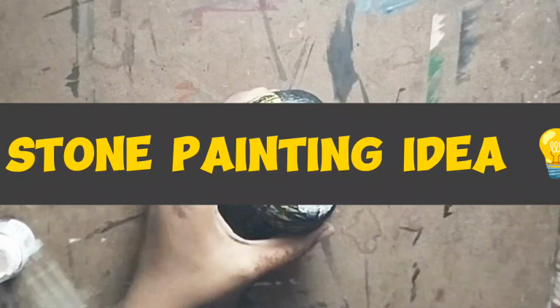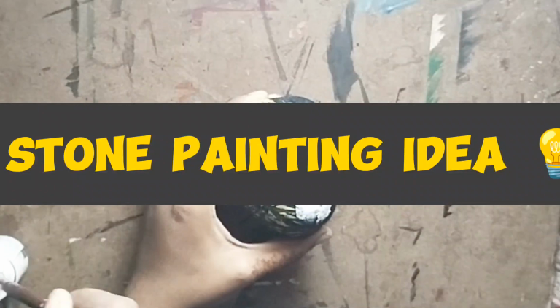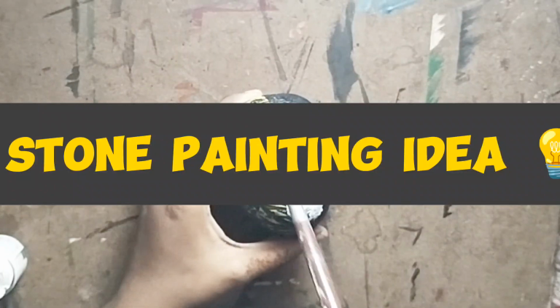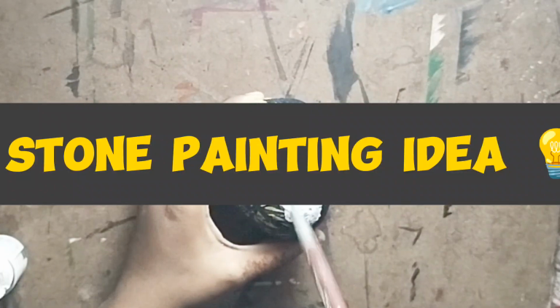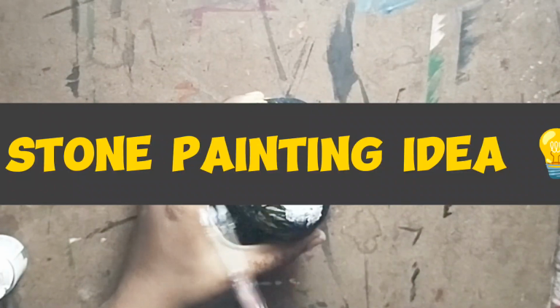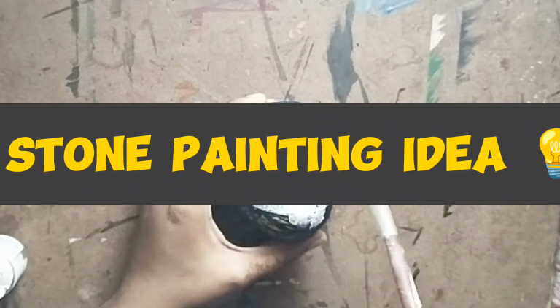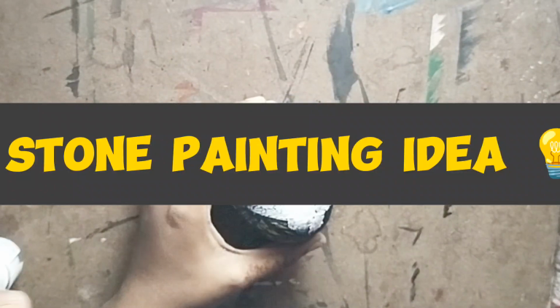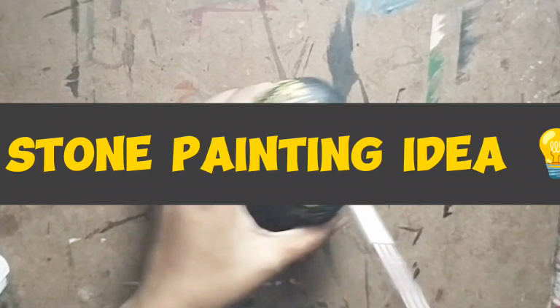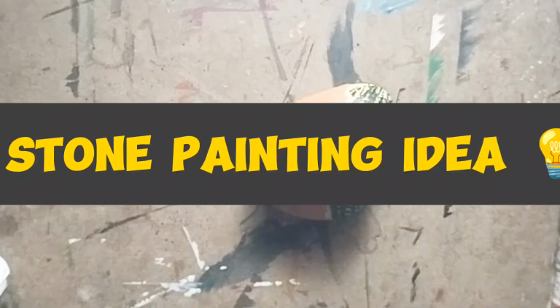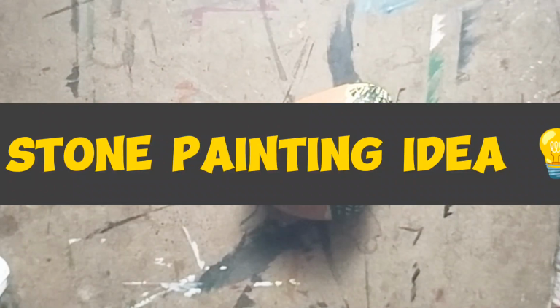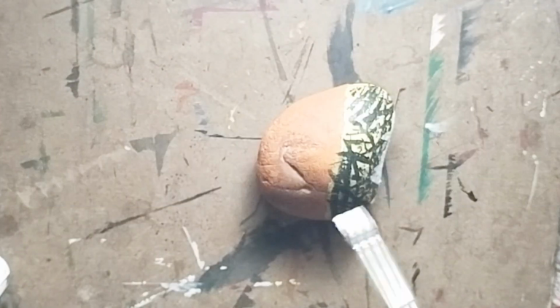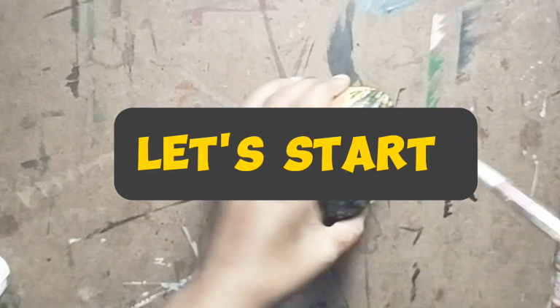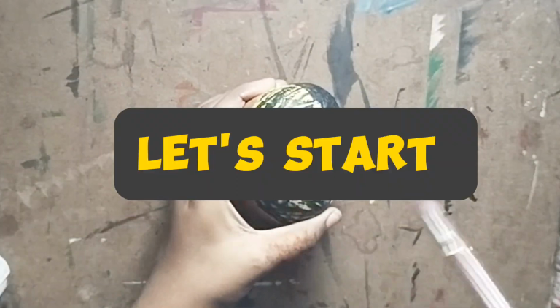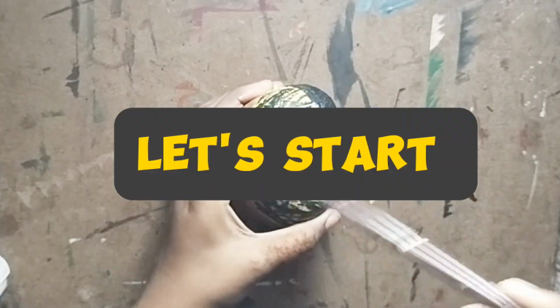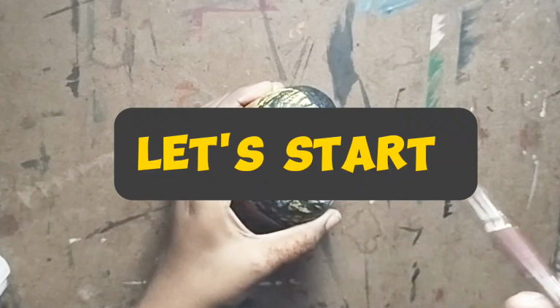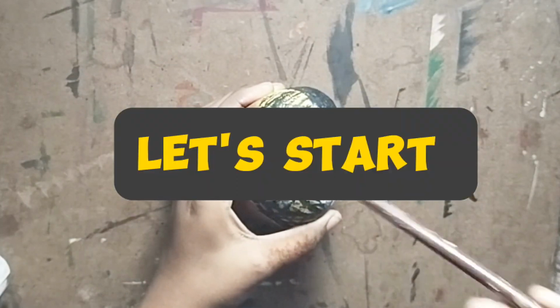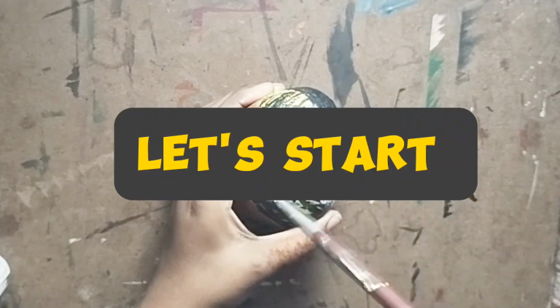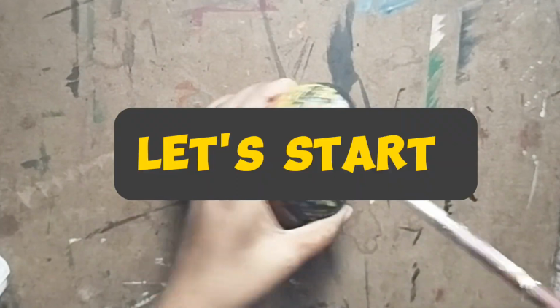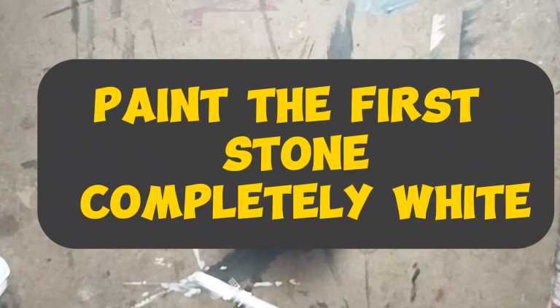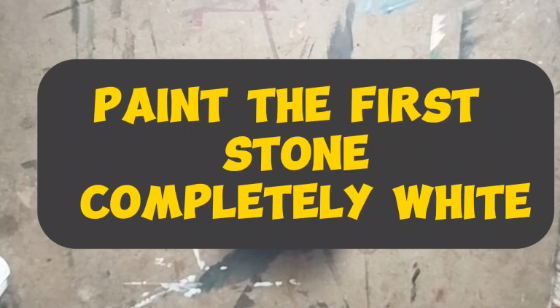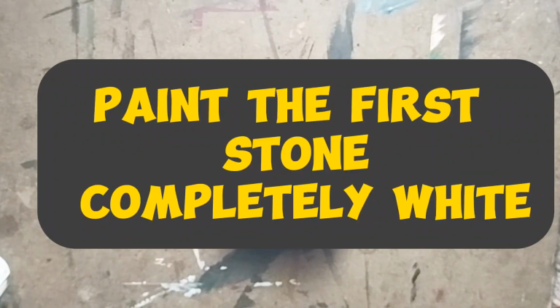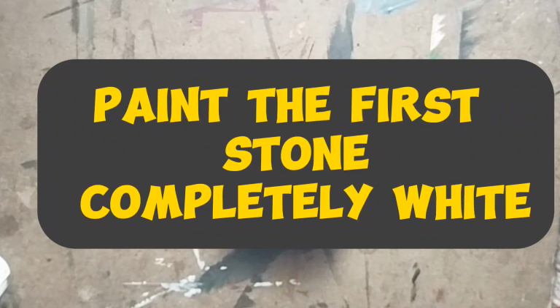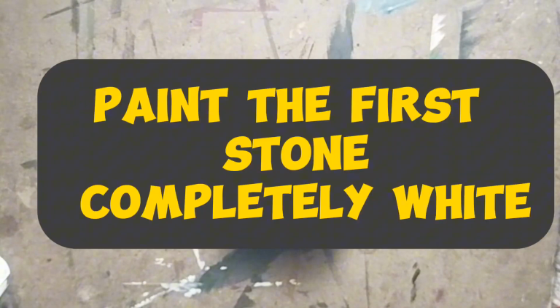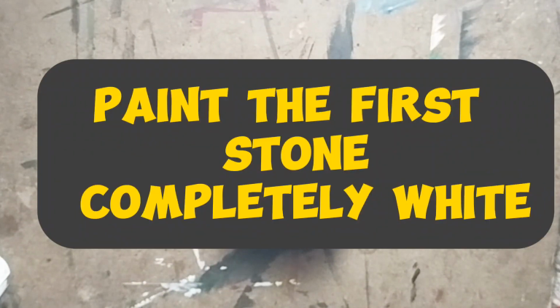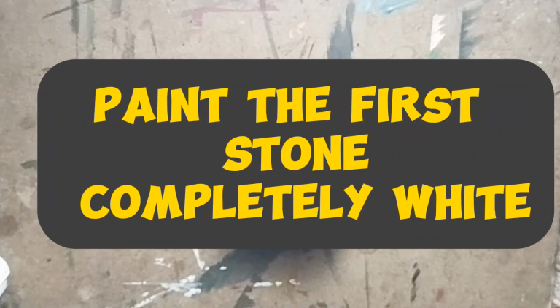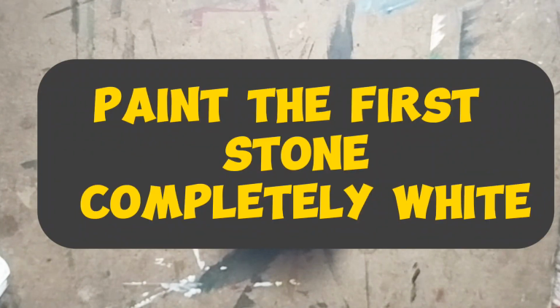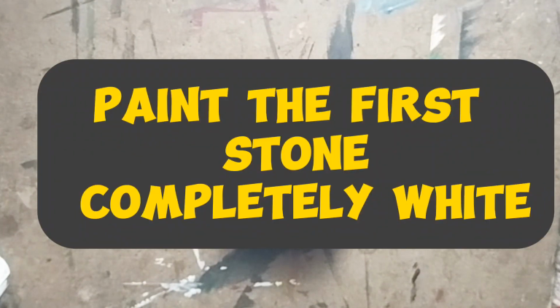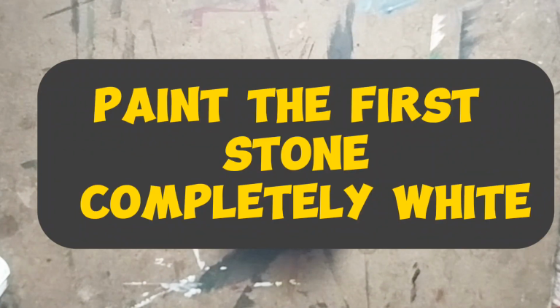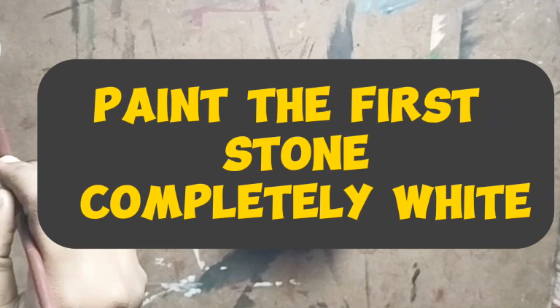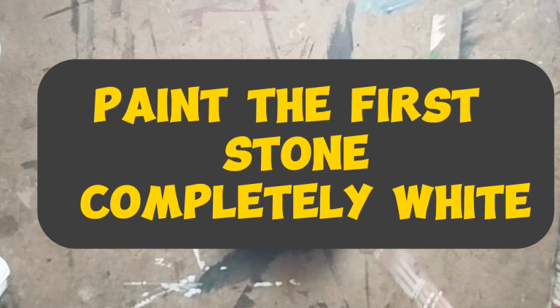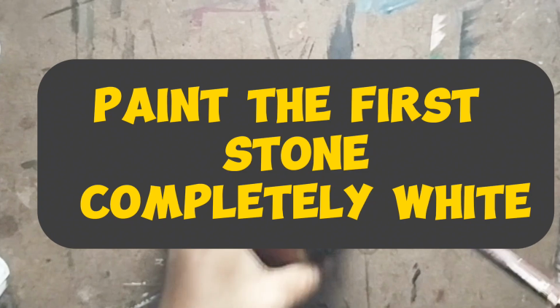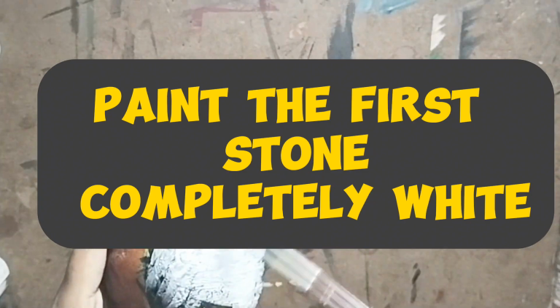Stone painting idea! Let's start! Paint the first stone completely white.